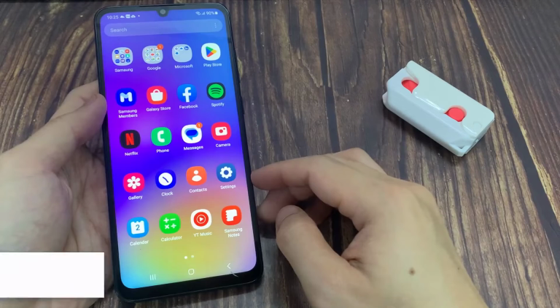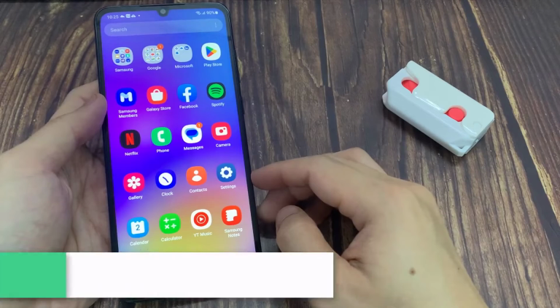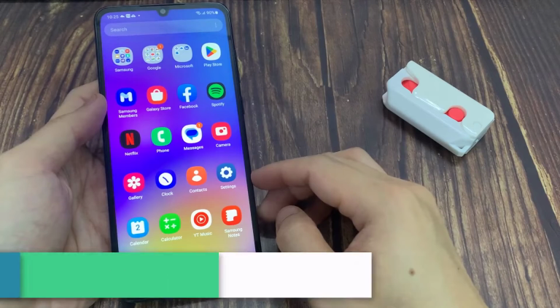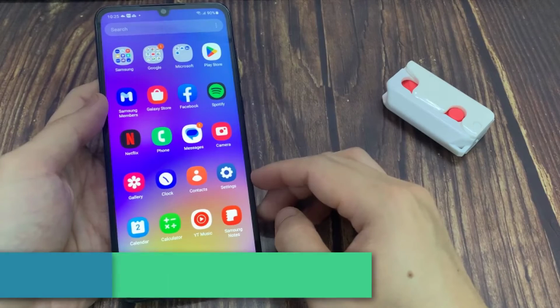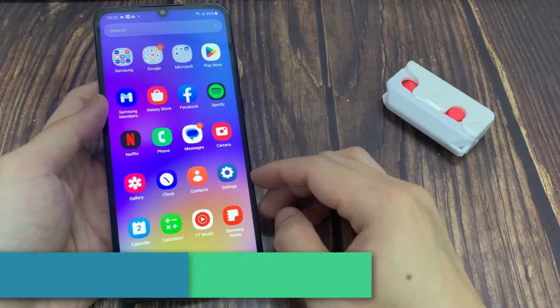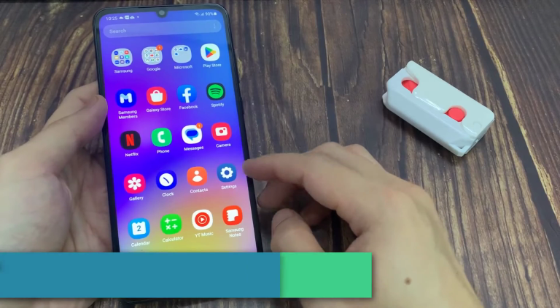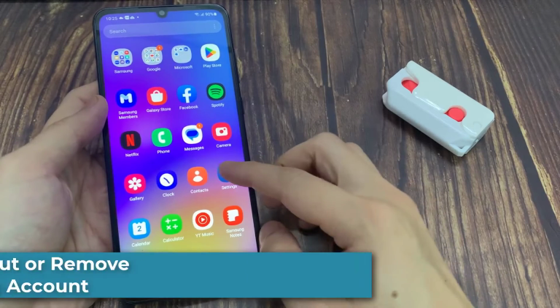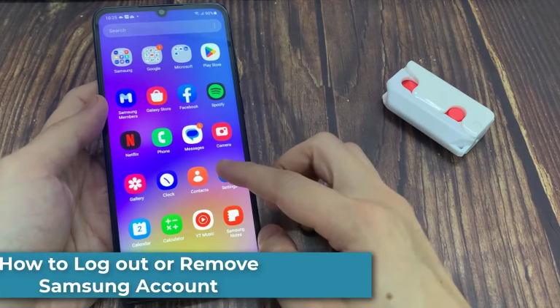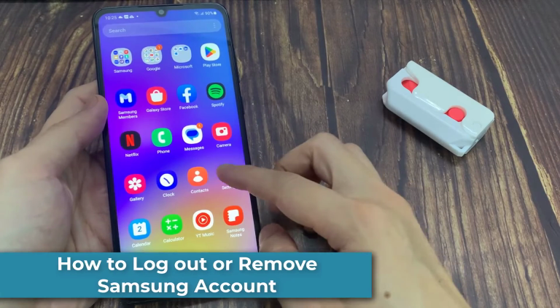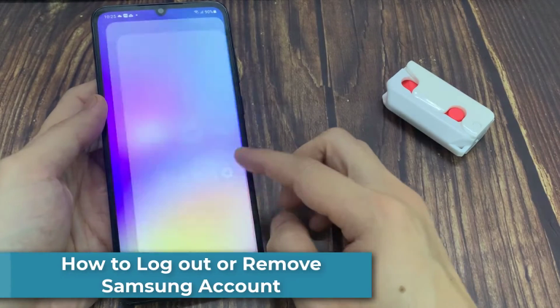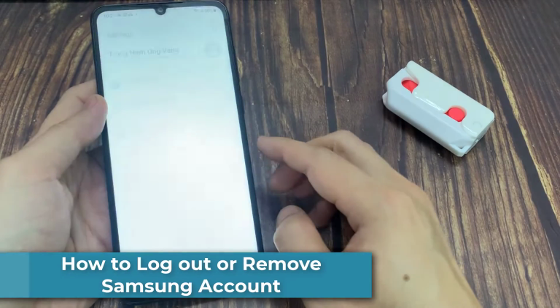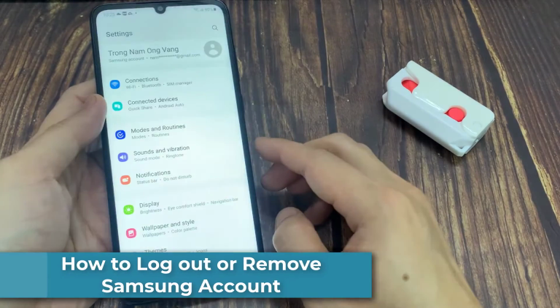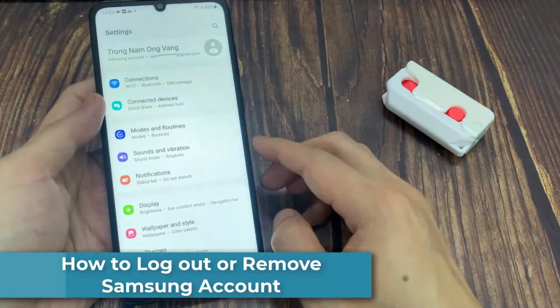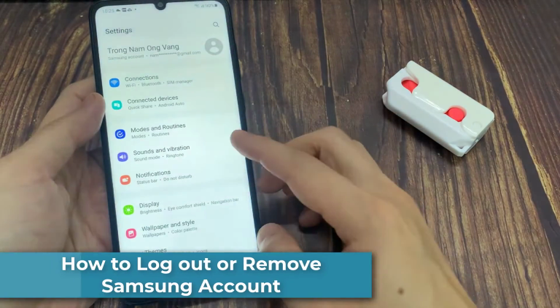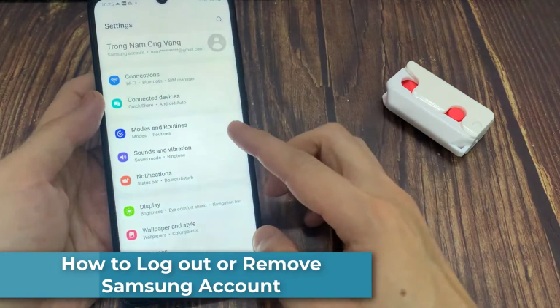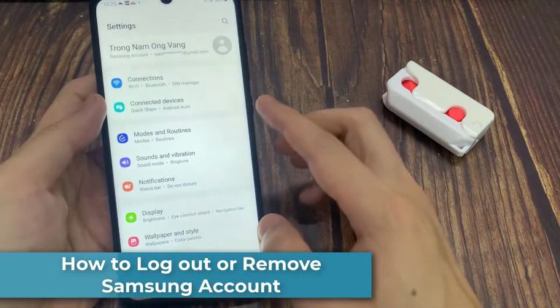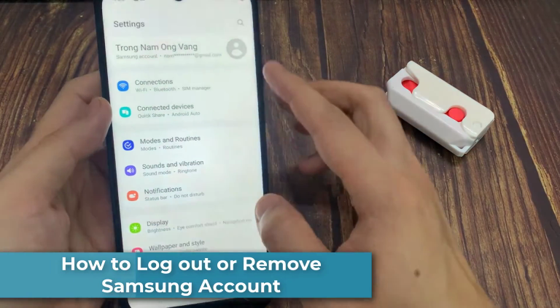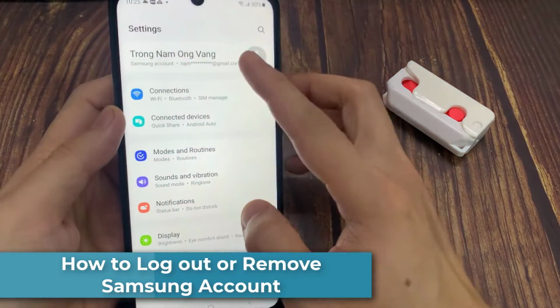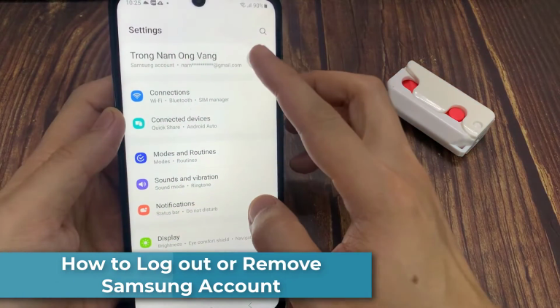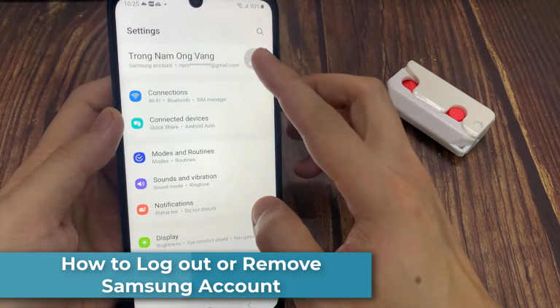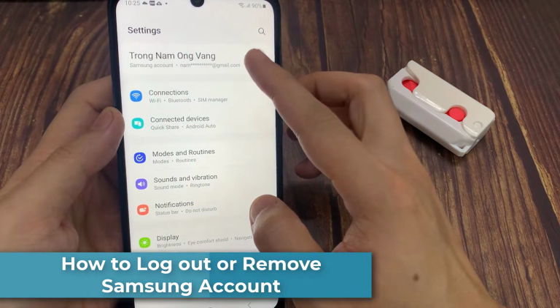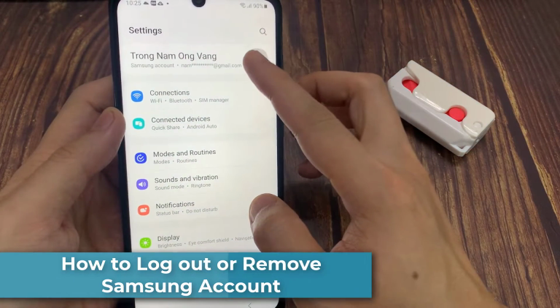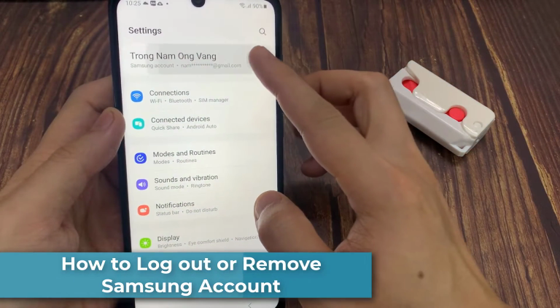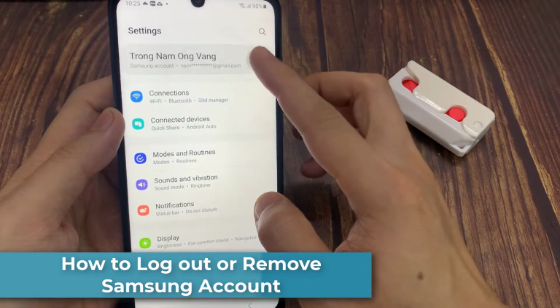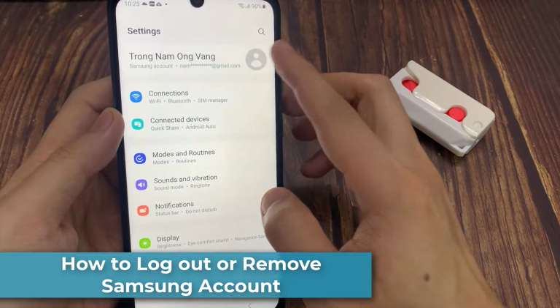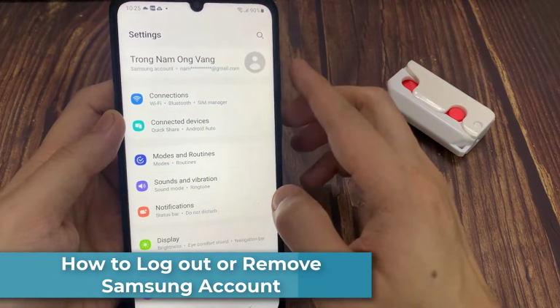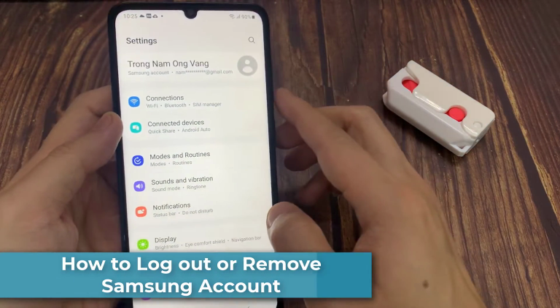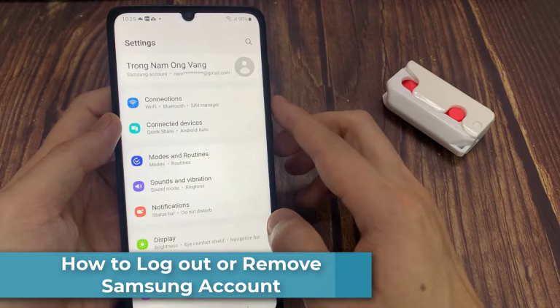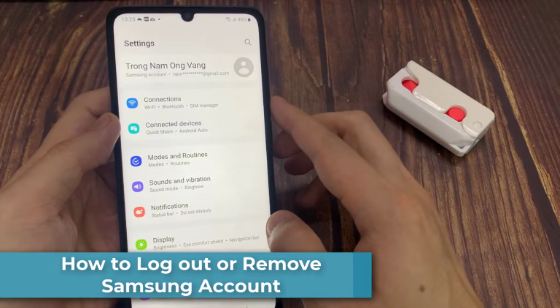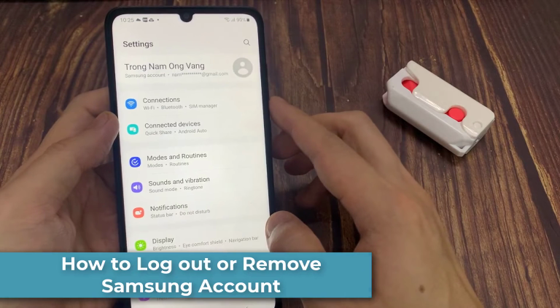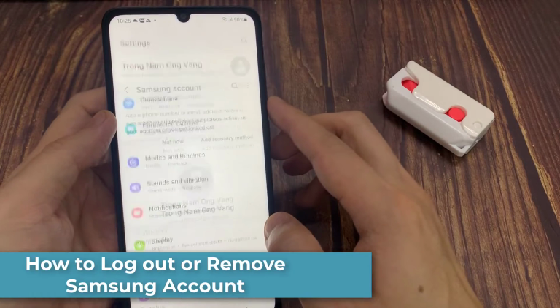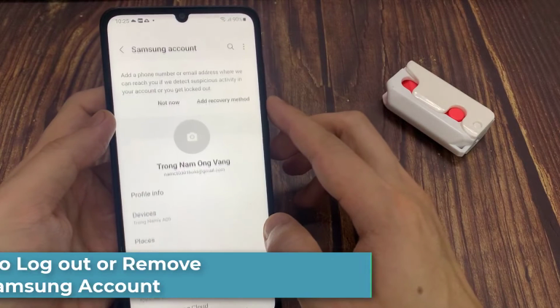Hi everyone. In this video, I'll show you how to remove a Samsung account from your phone.